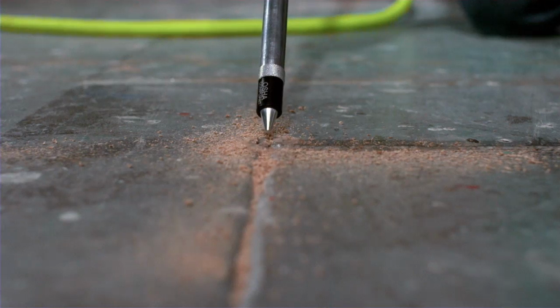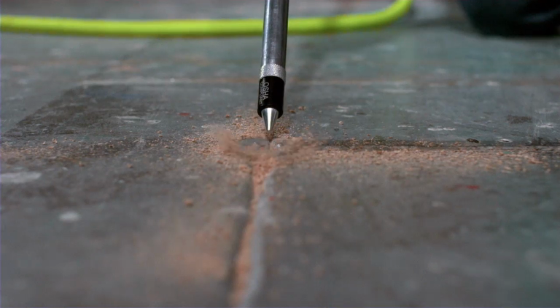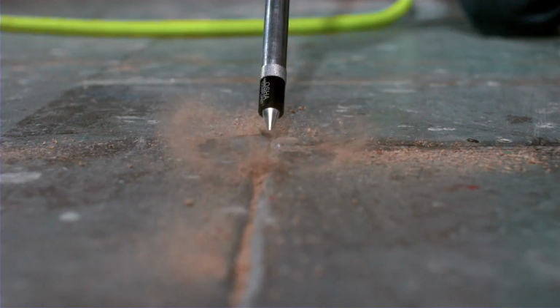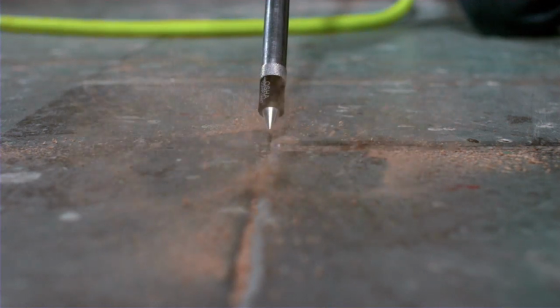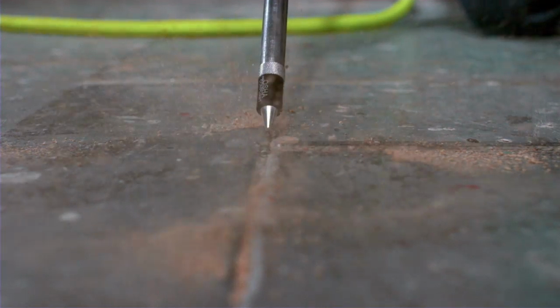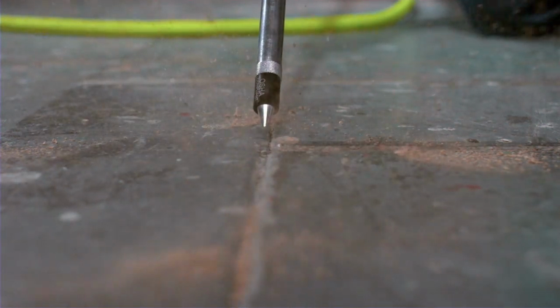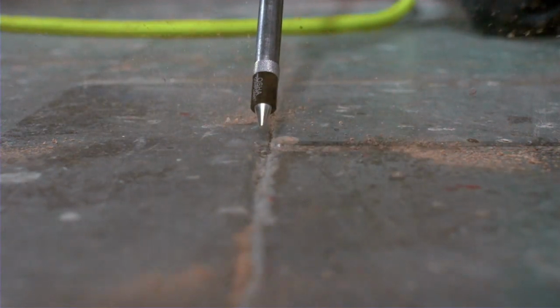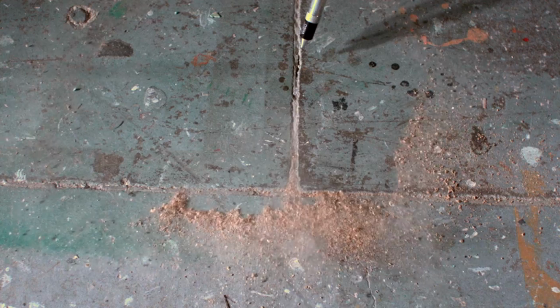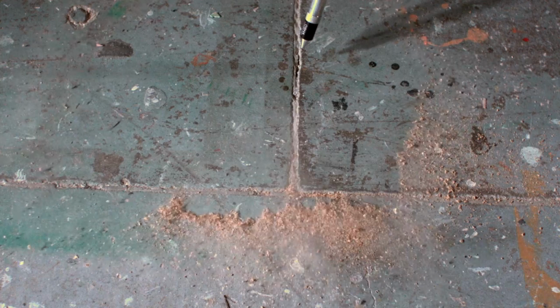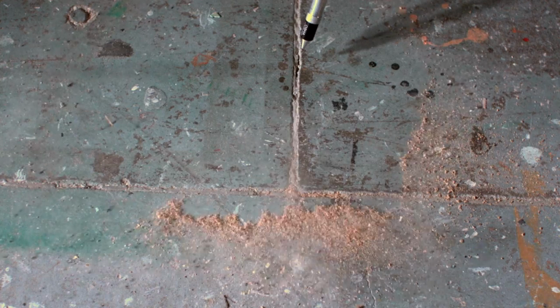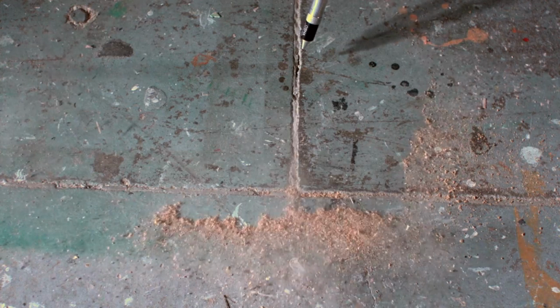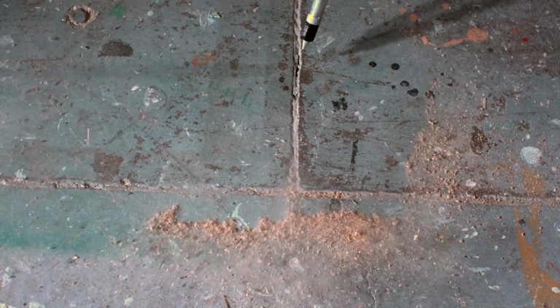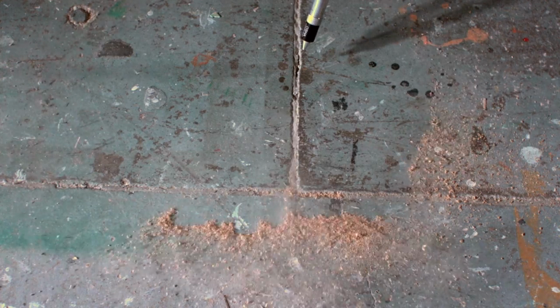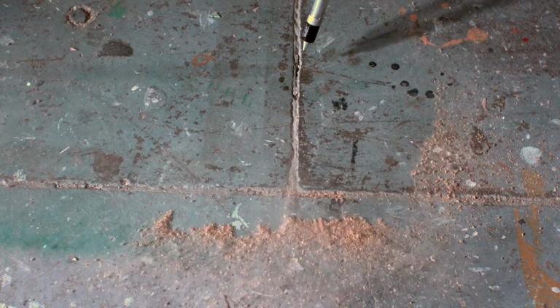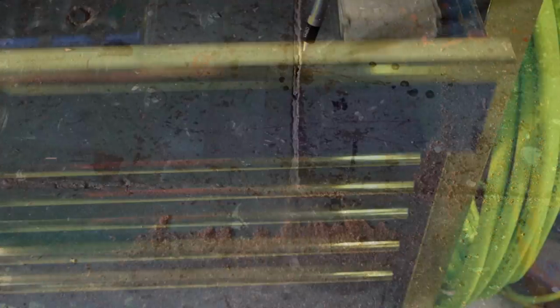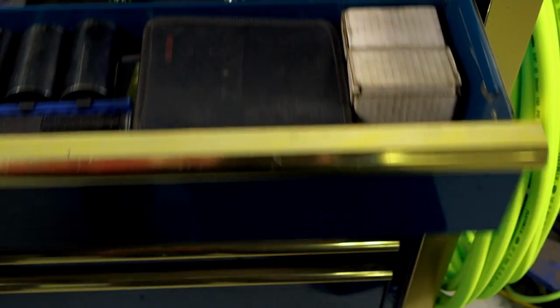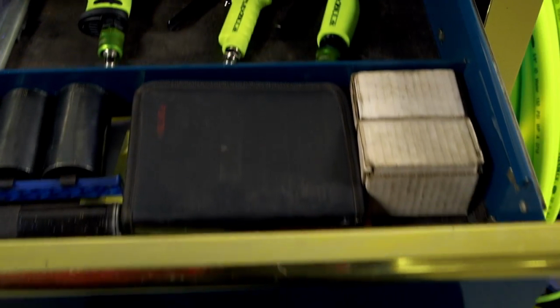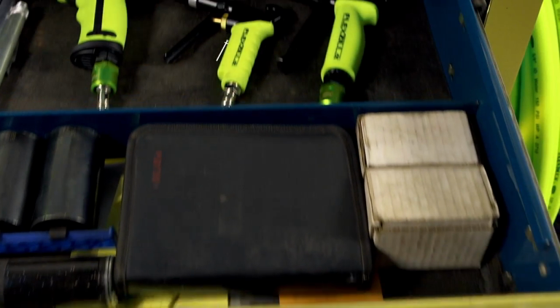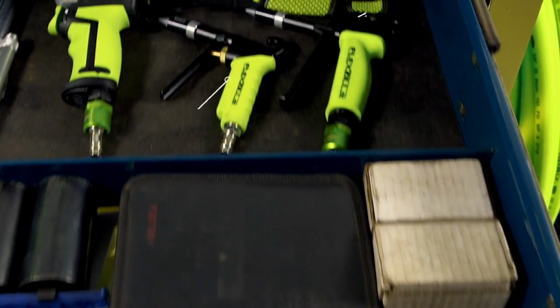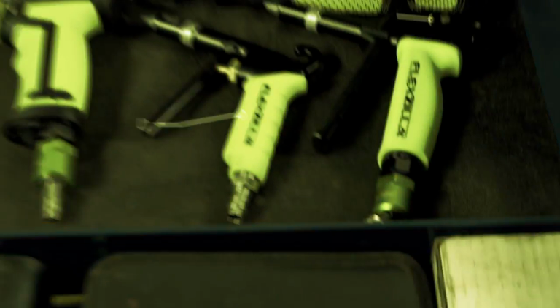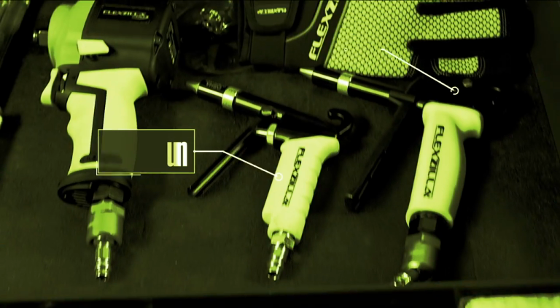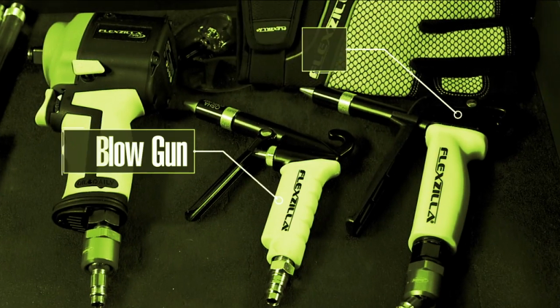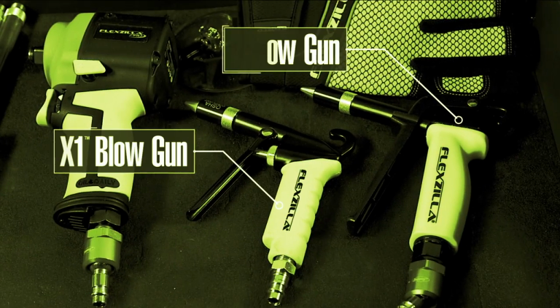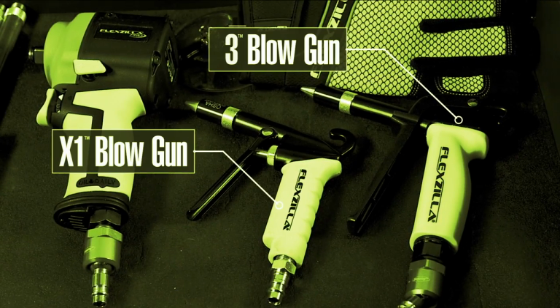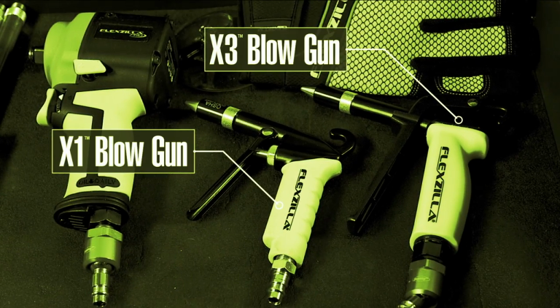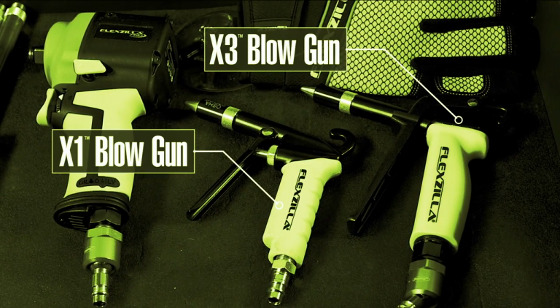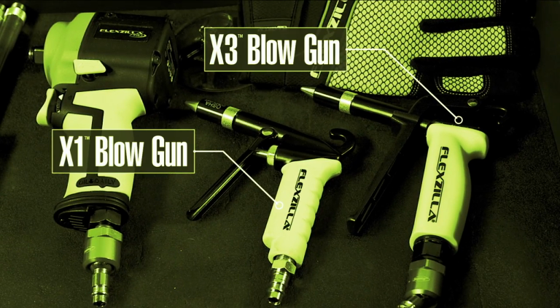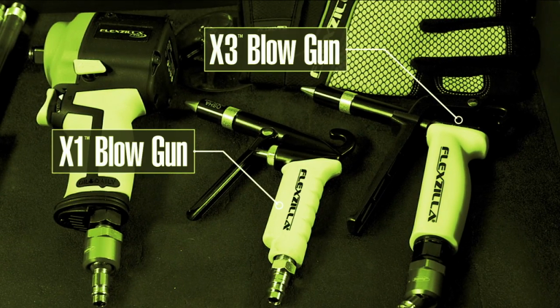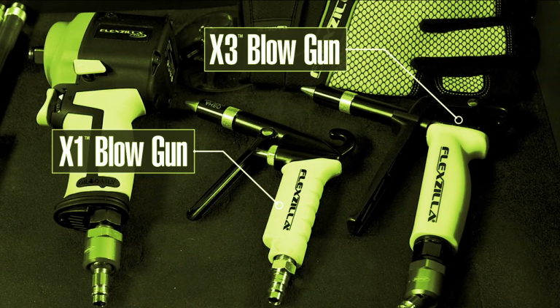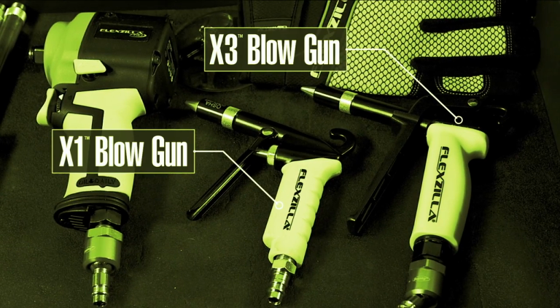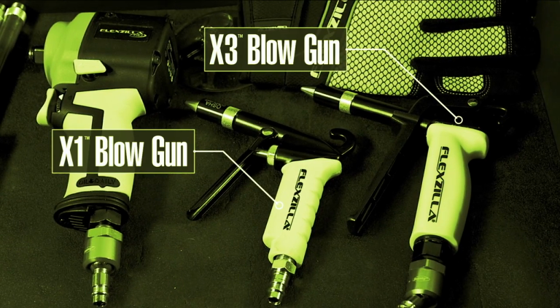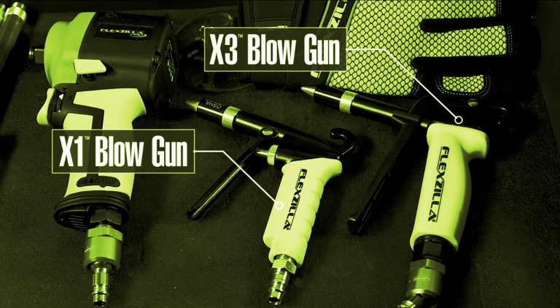That's the sound of work getting done. Introducing the Flexzilla series of blowguns and accessories.